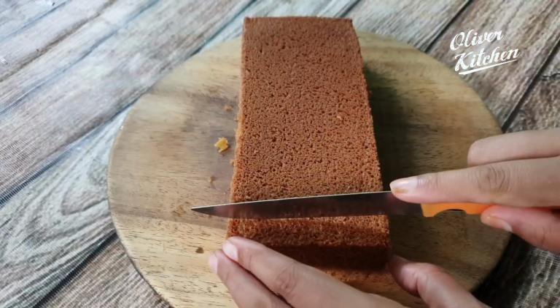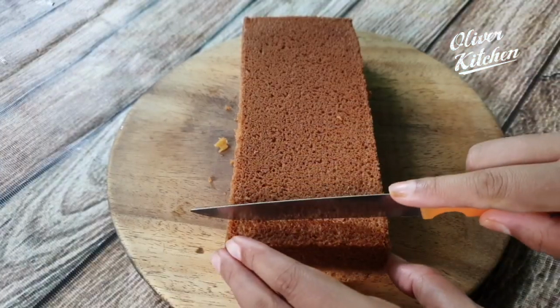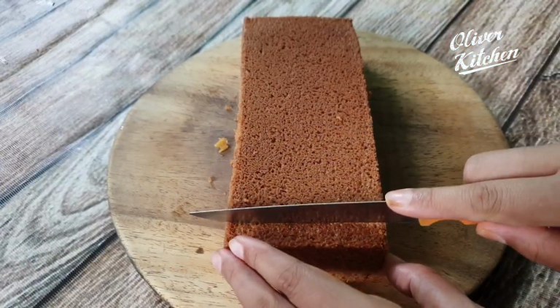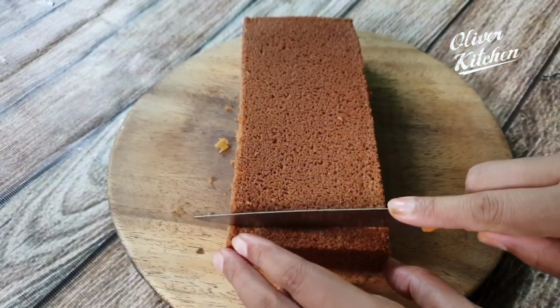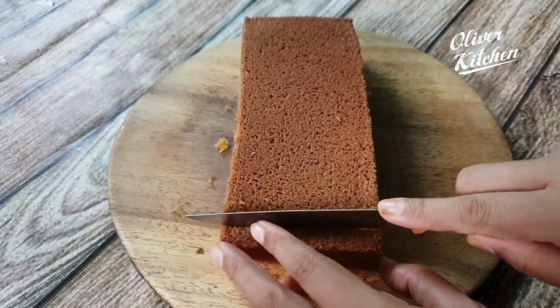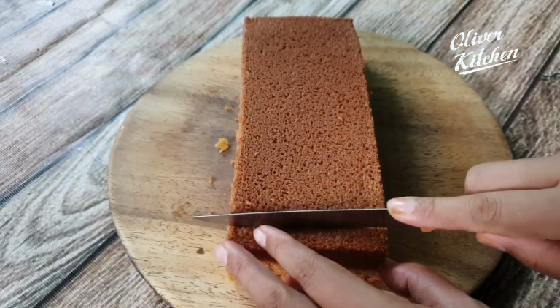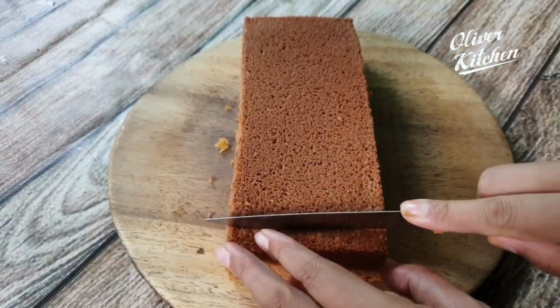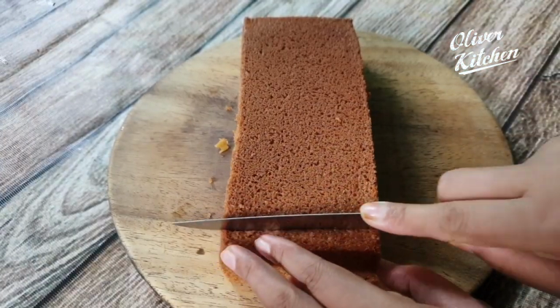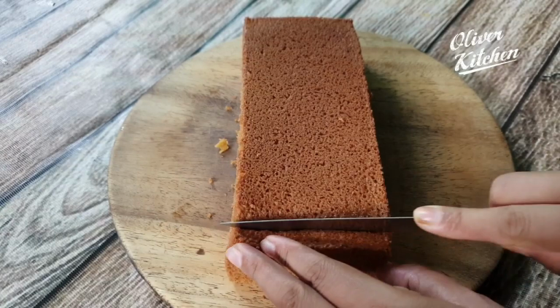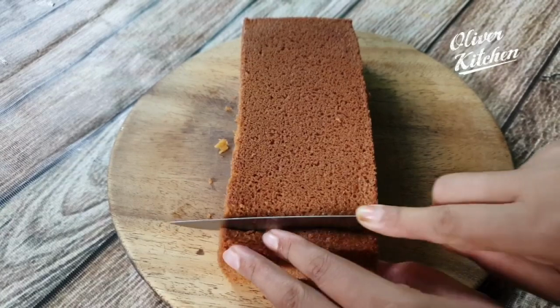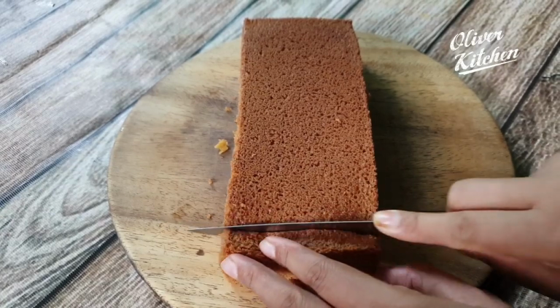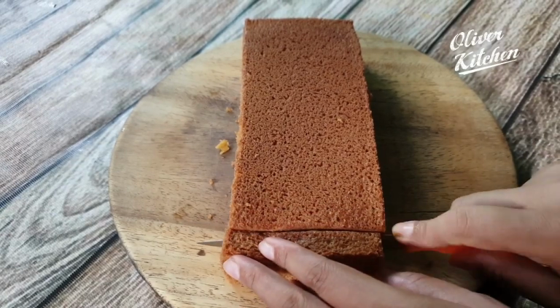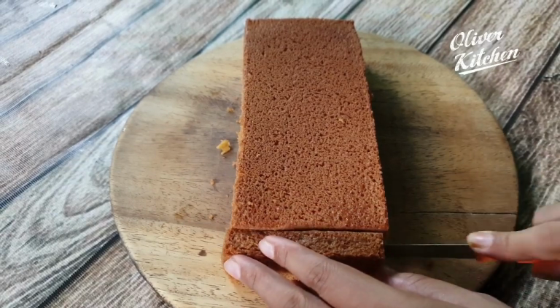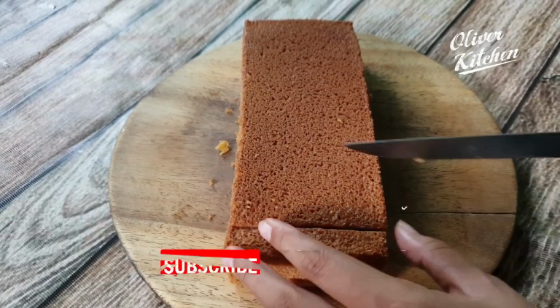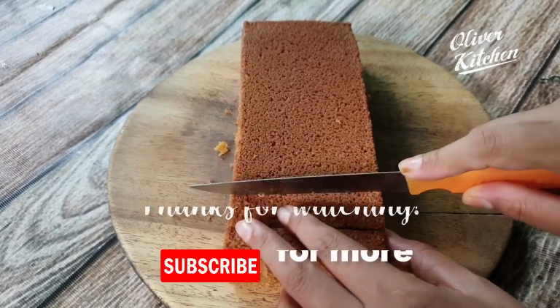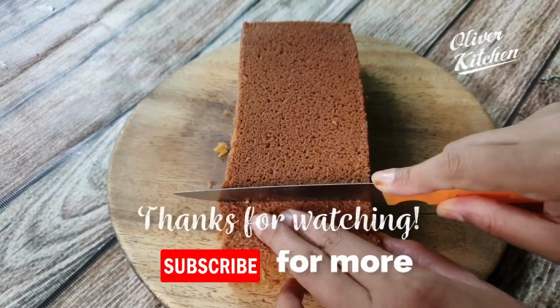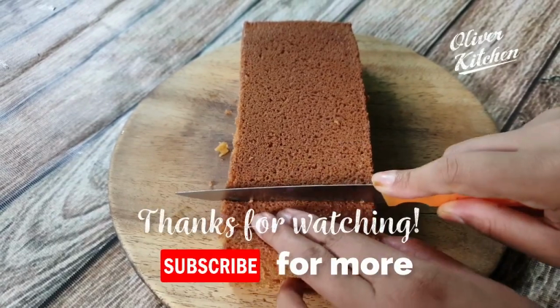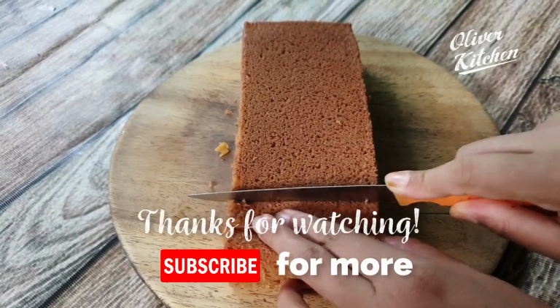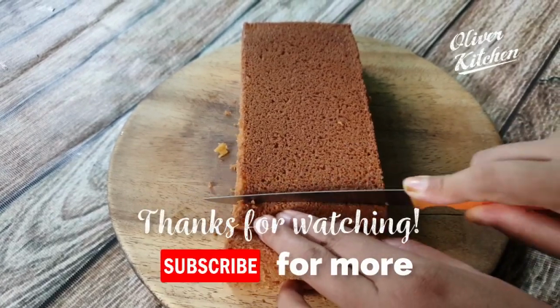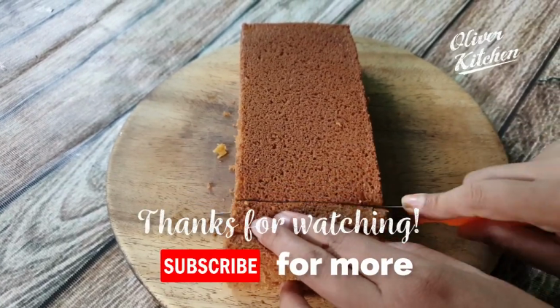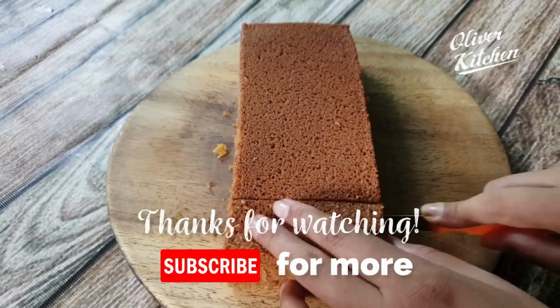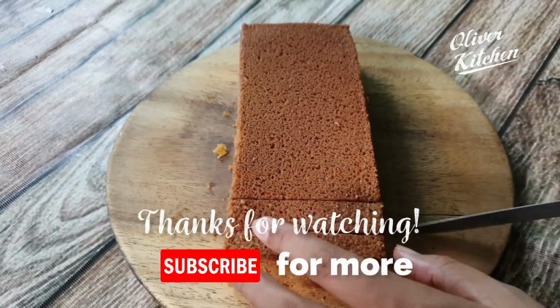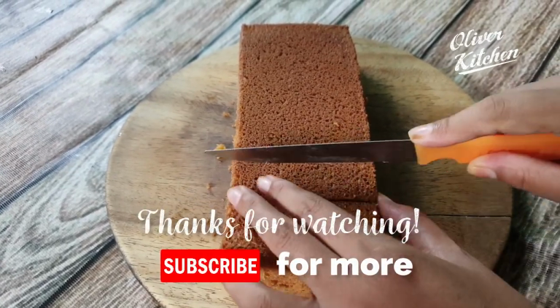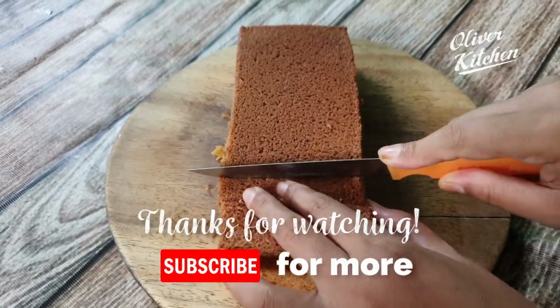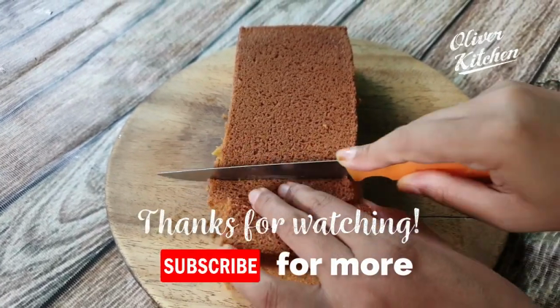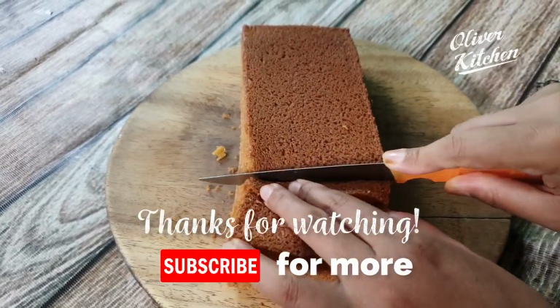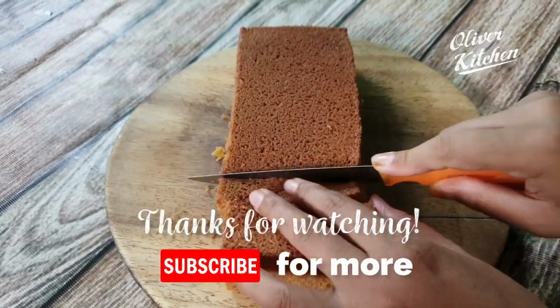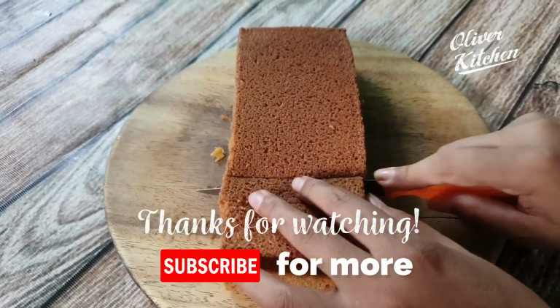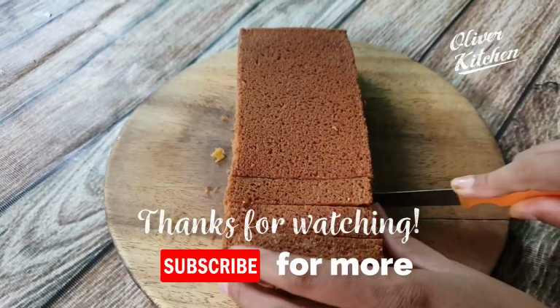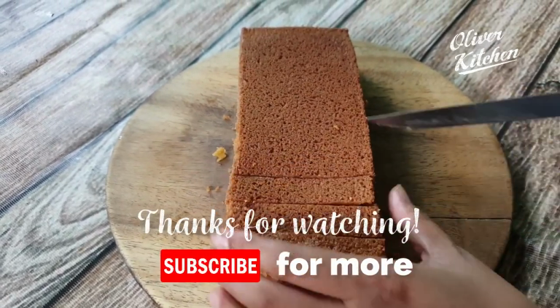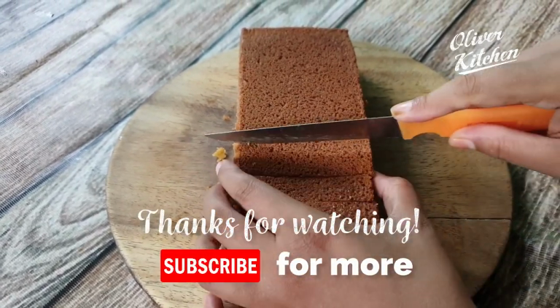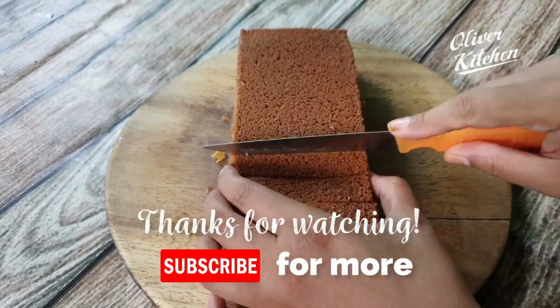Demold and cool to room temperature before cutting. Cut into slices and enjoy!